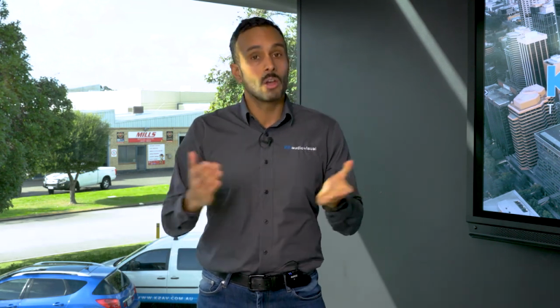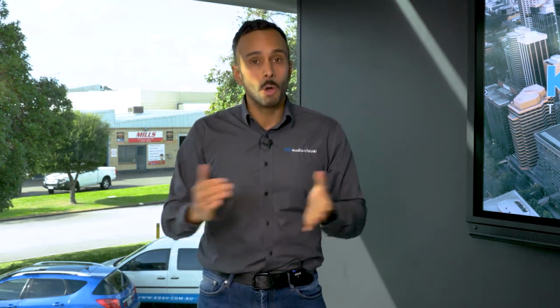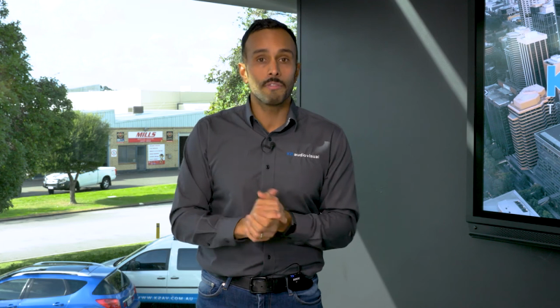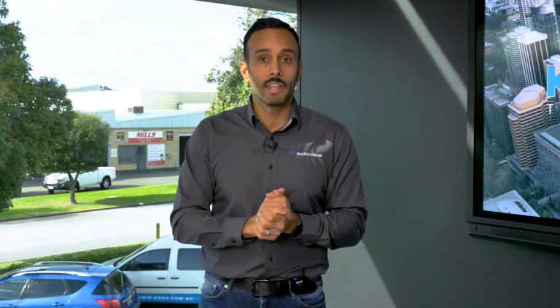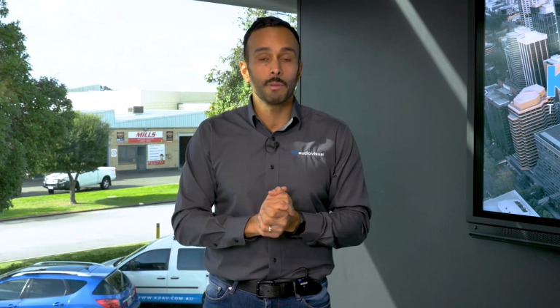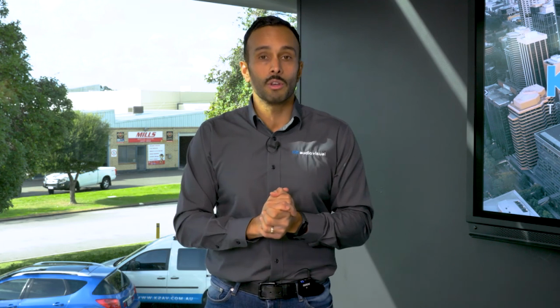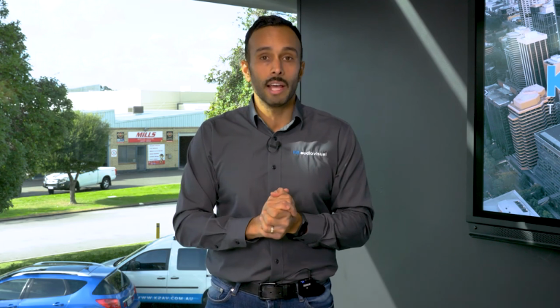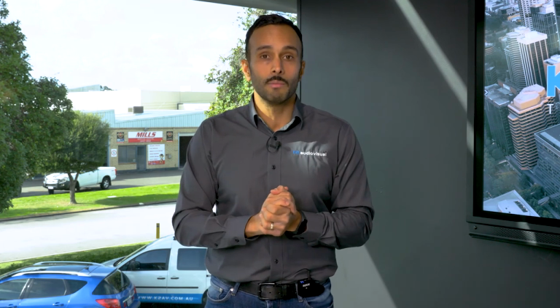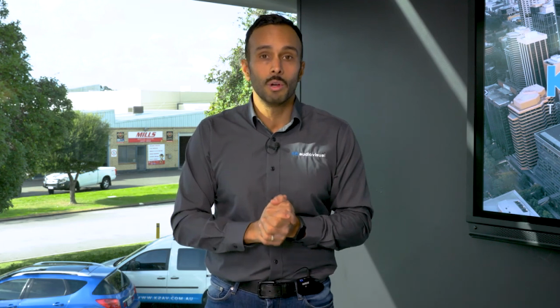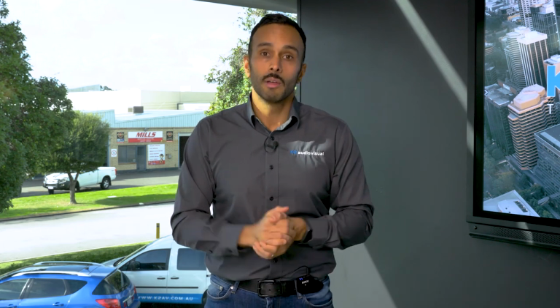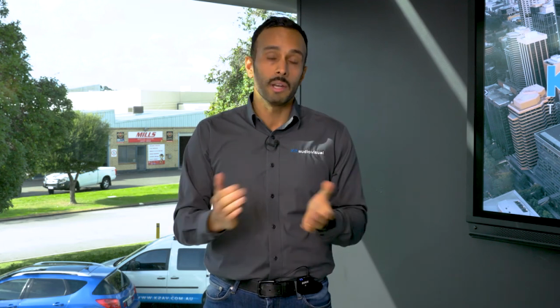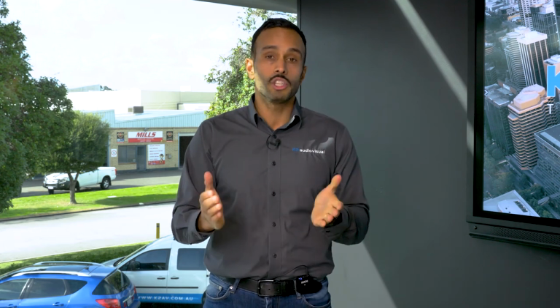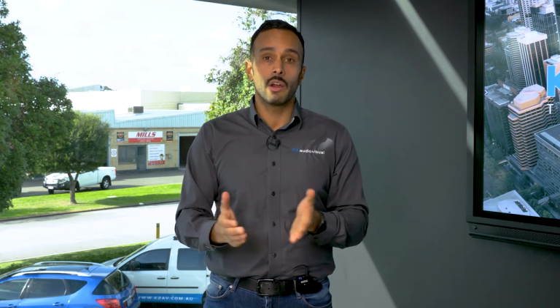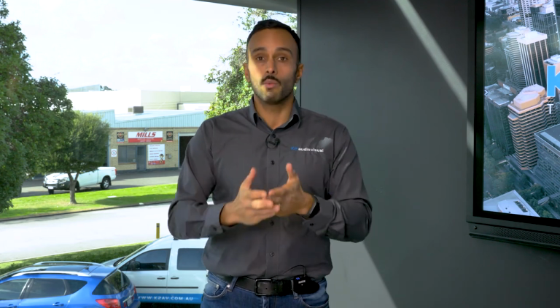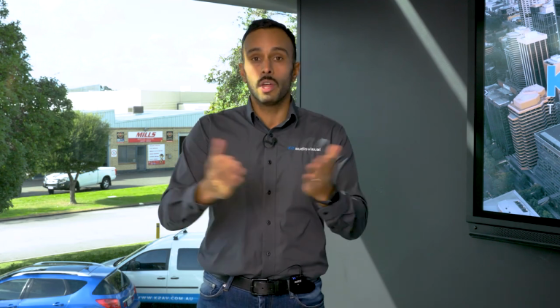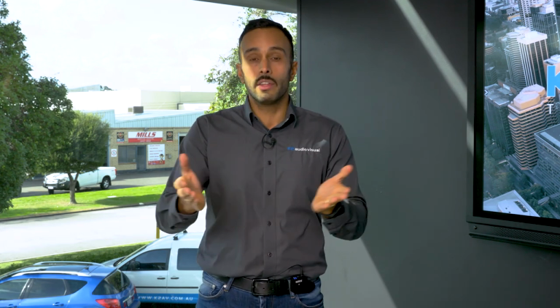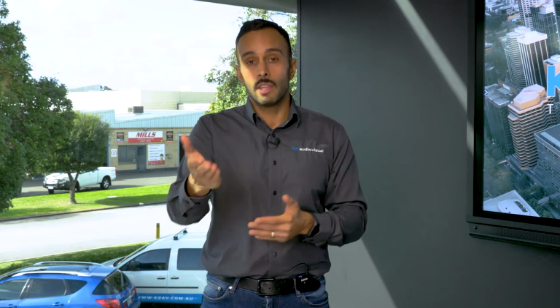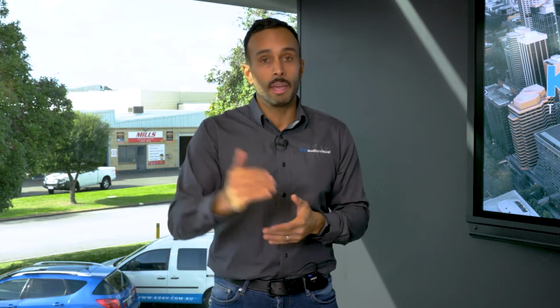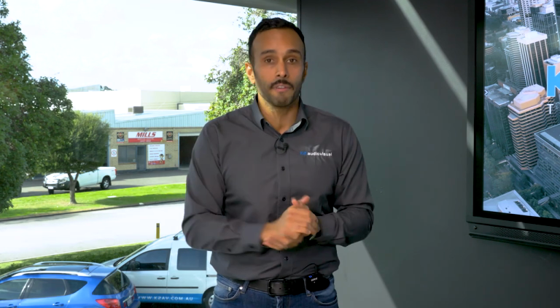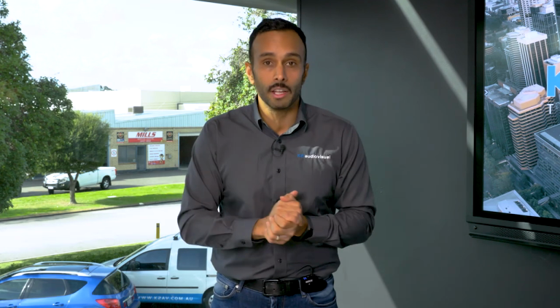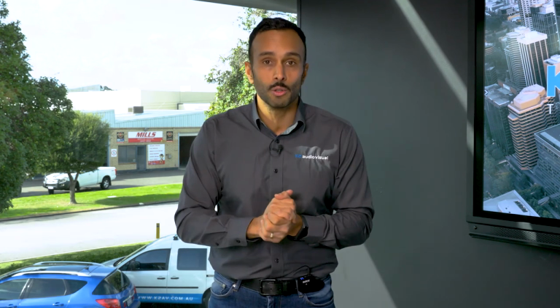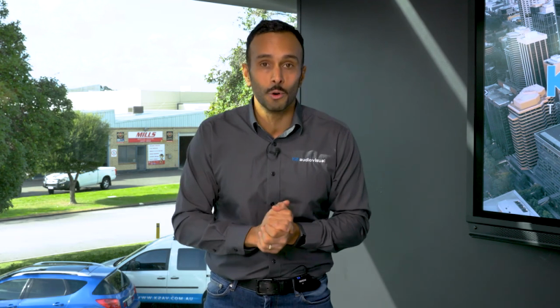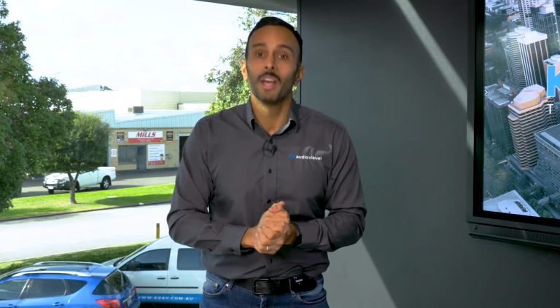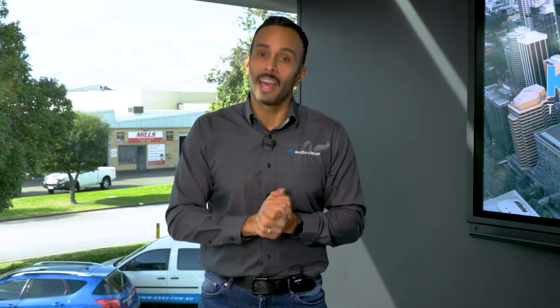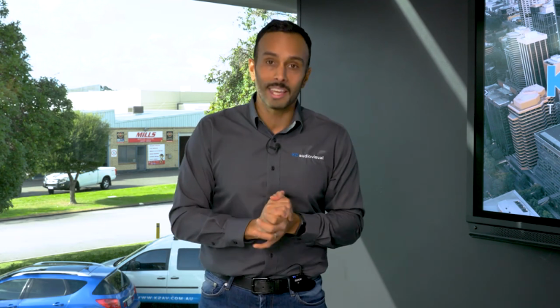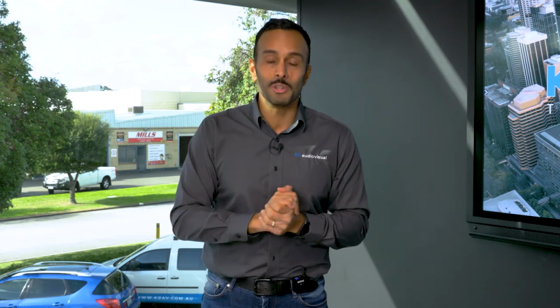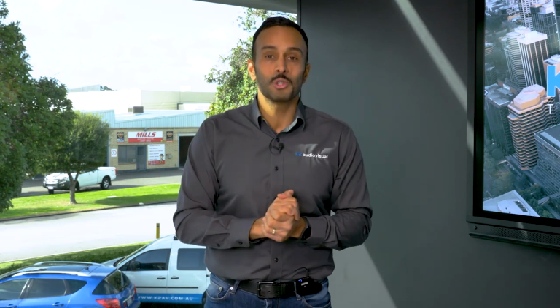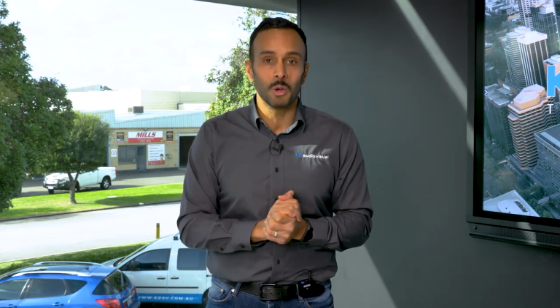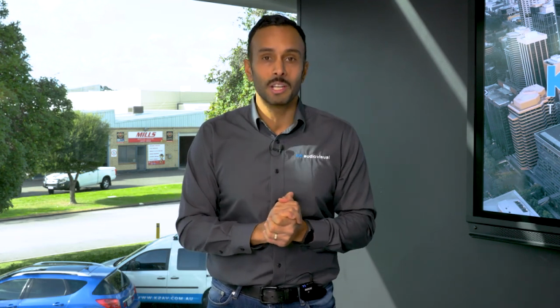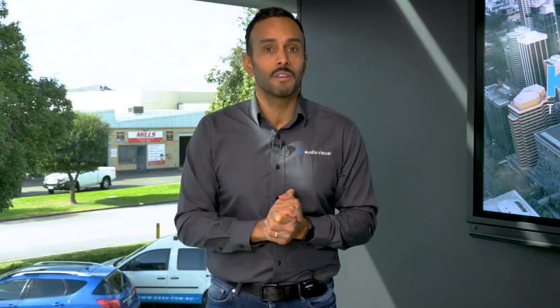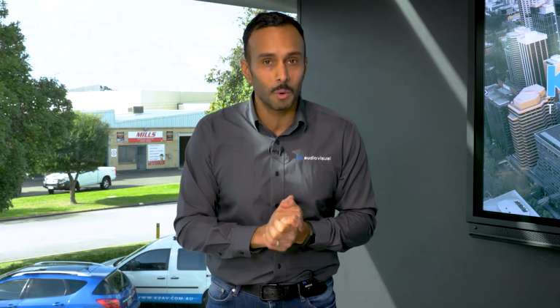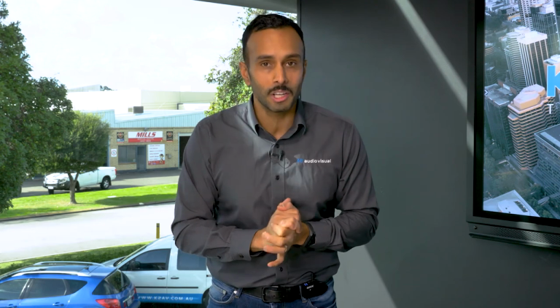Hope you found that episode valuable. Please share it with others that may find it useful, and thank you so much for watching.